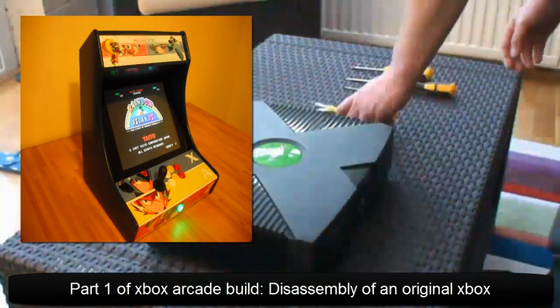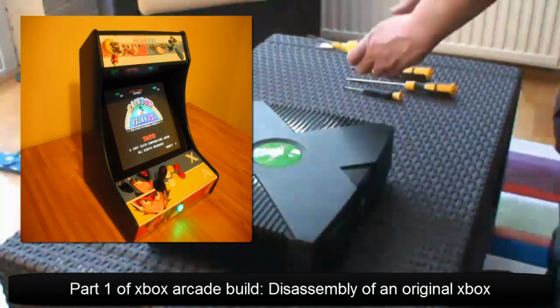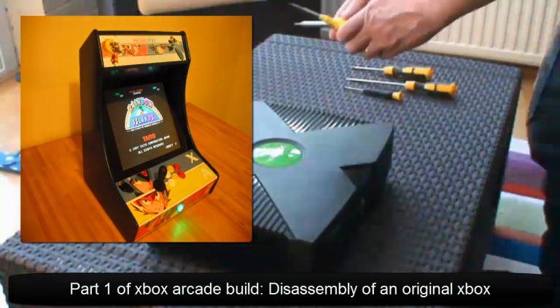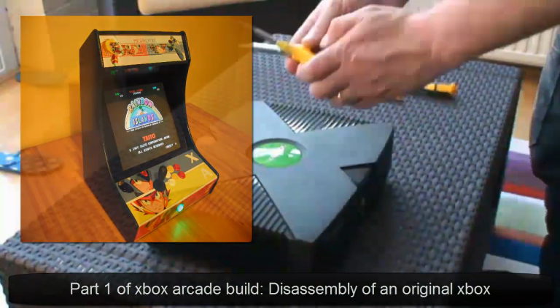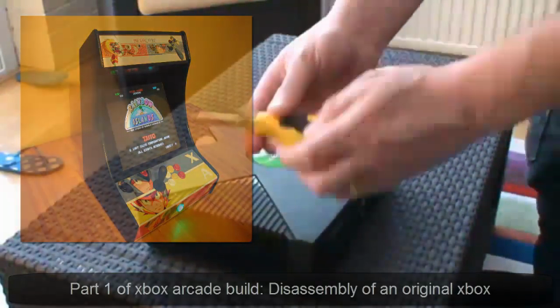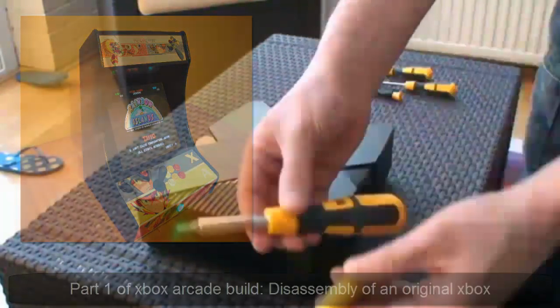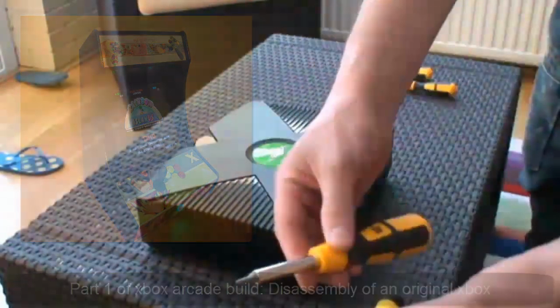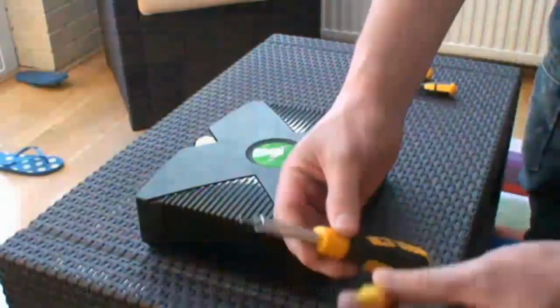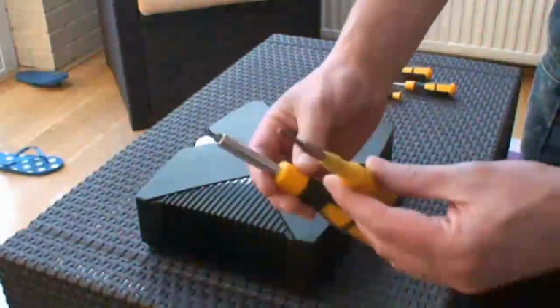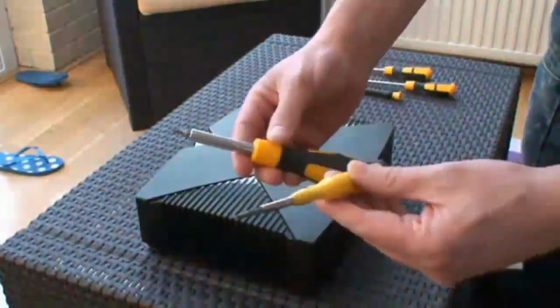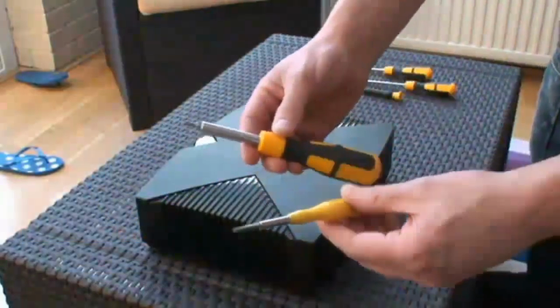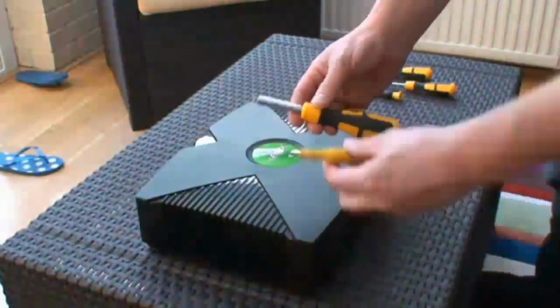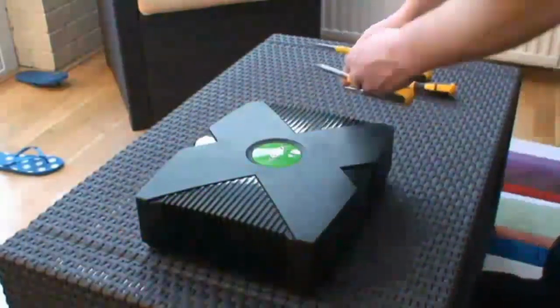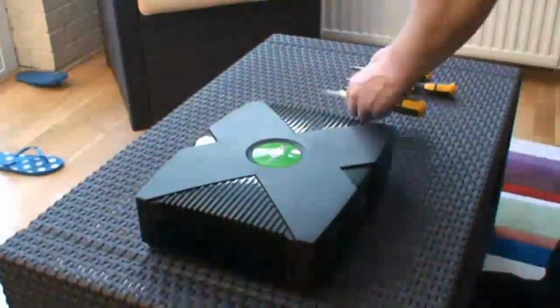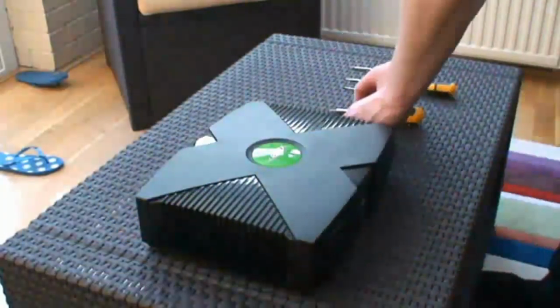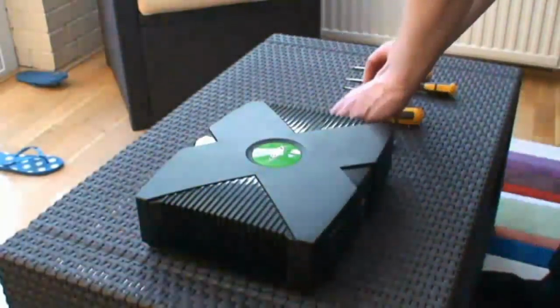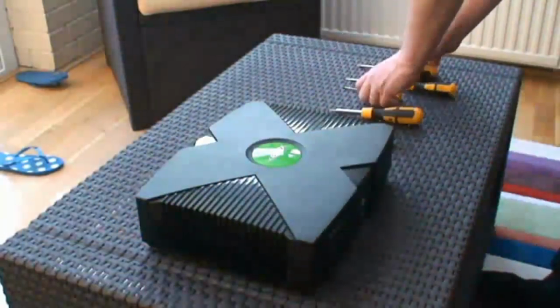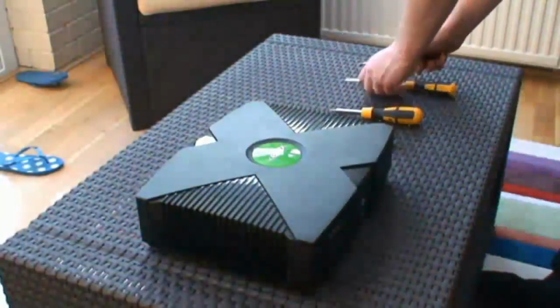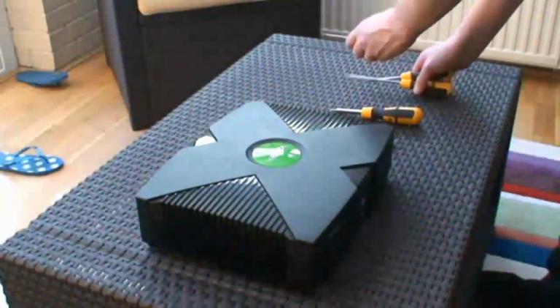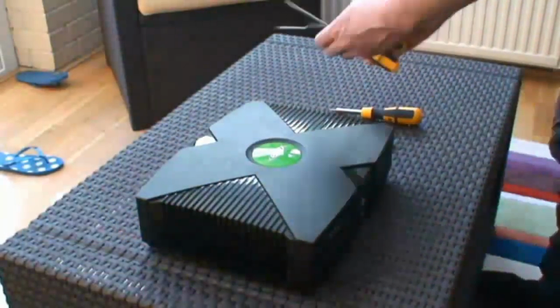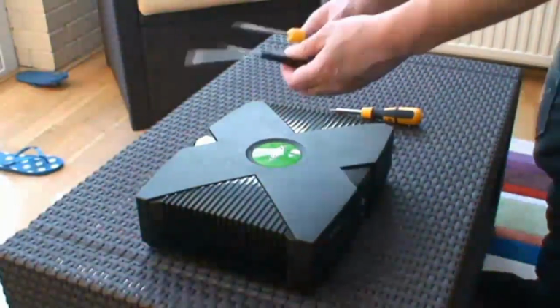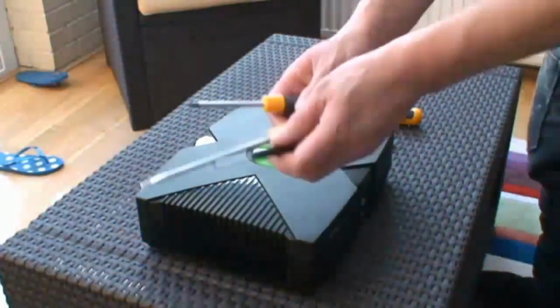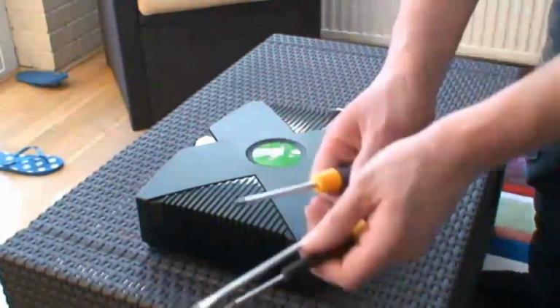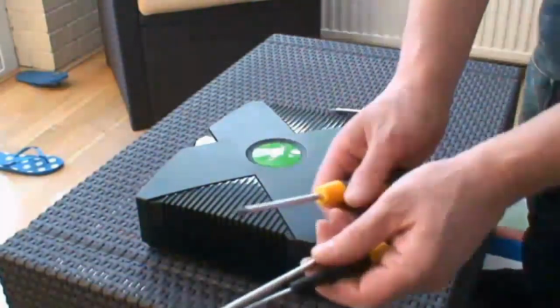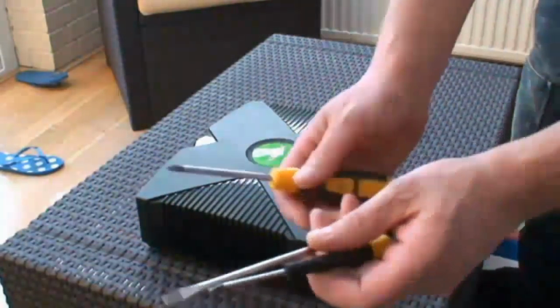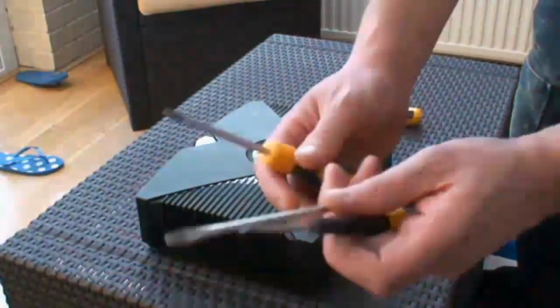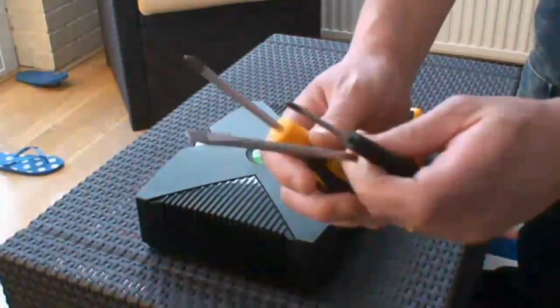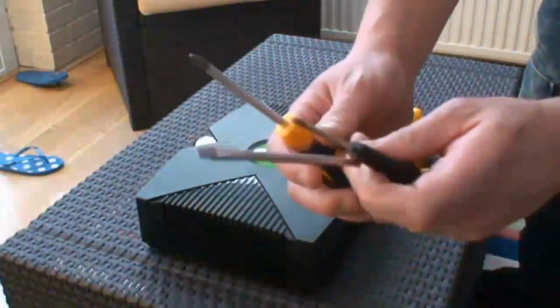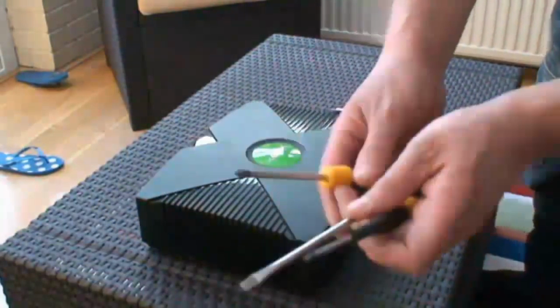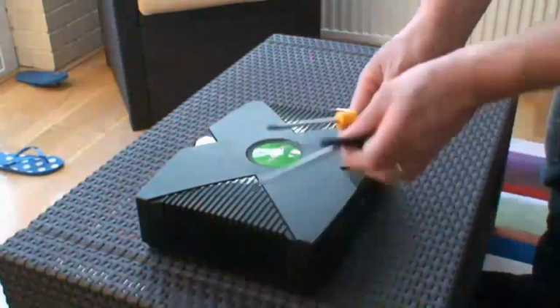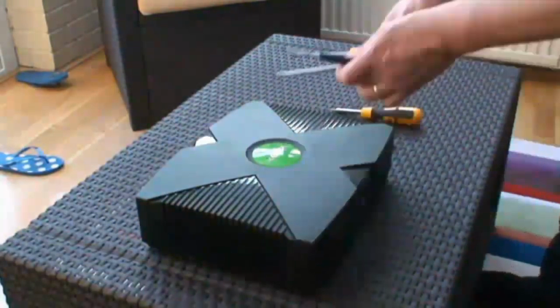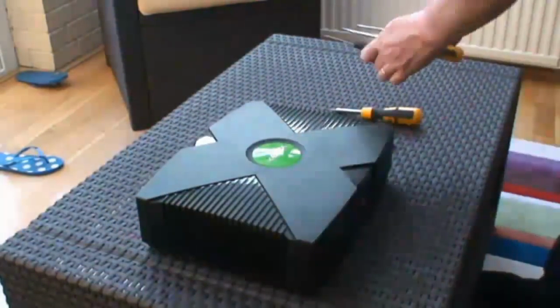You'll need Torx screwdrivers — Torx 10, Torx 20. A flathead screwdriver comes in handy as well.